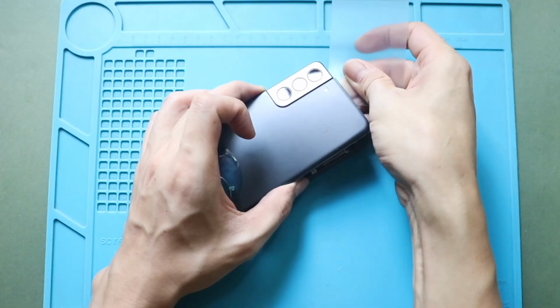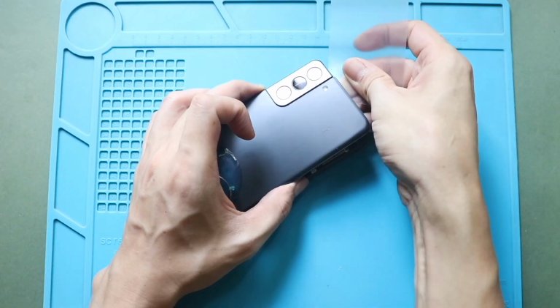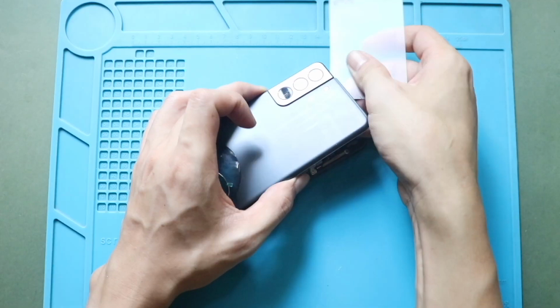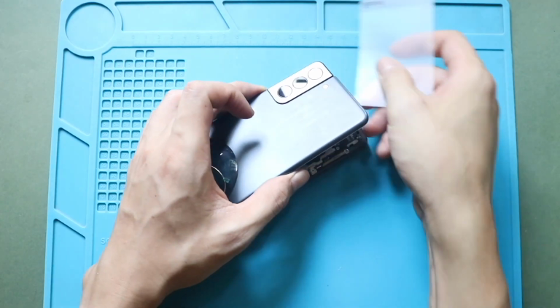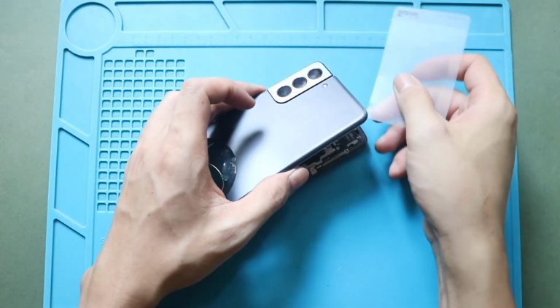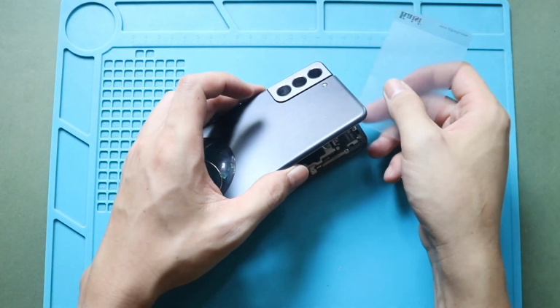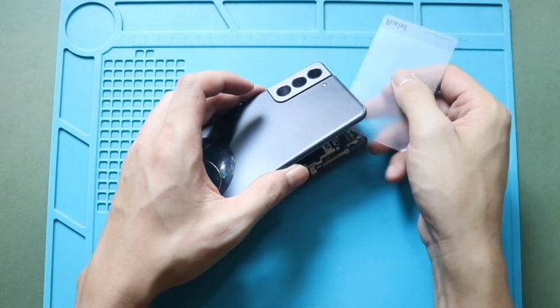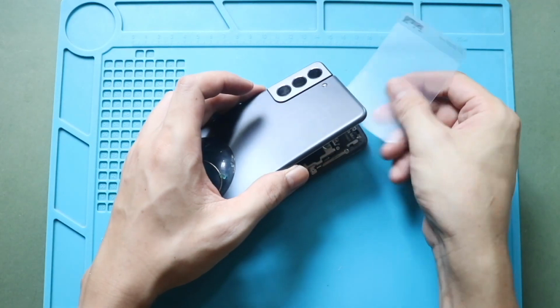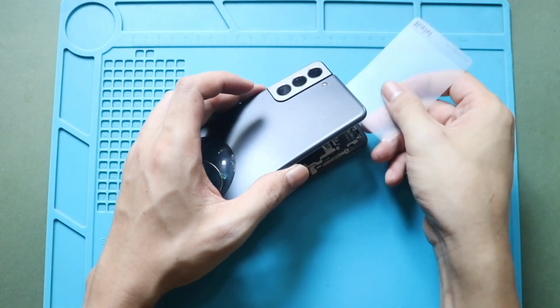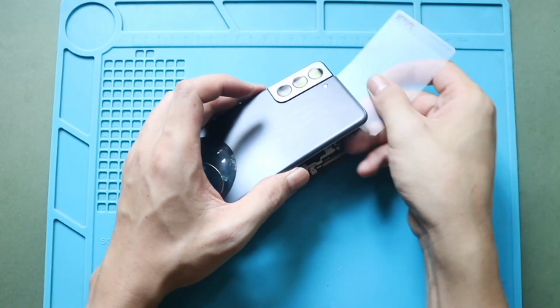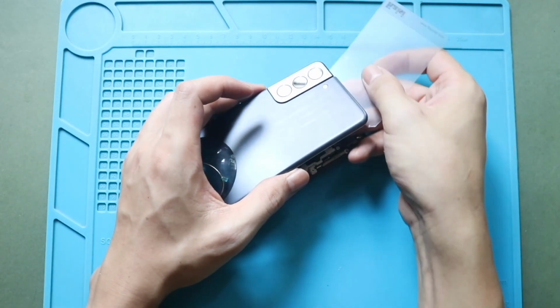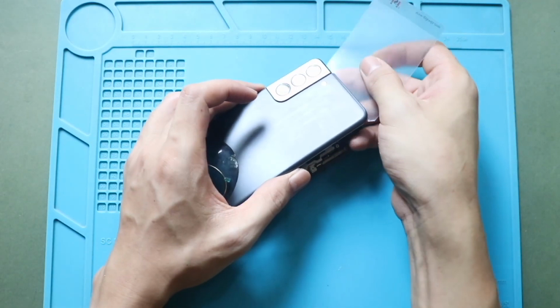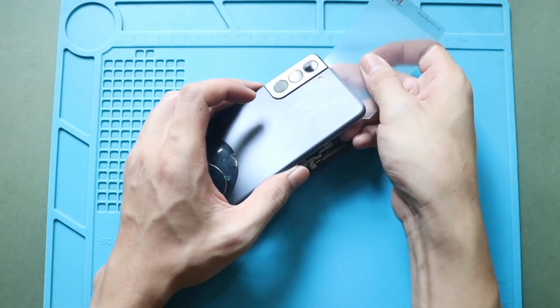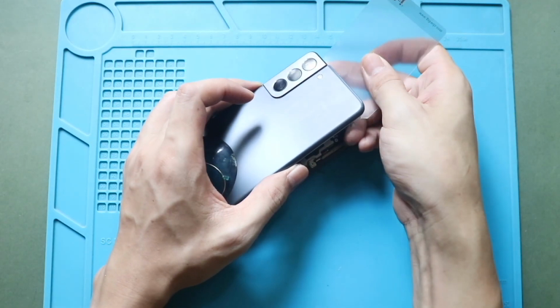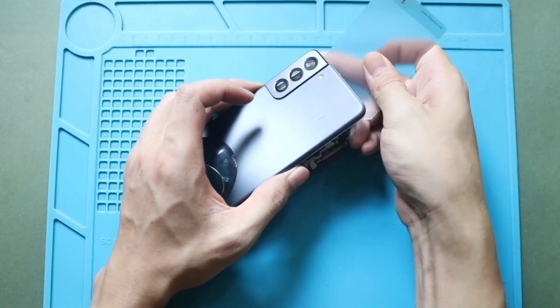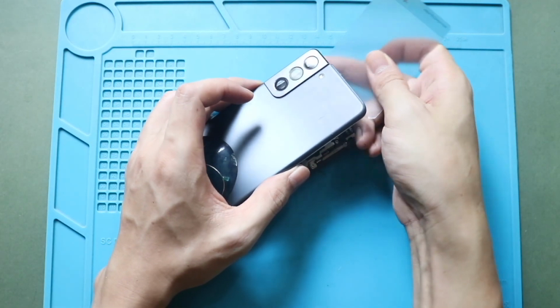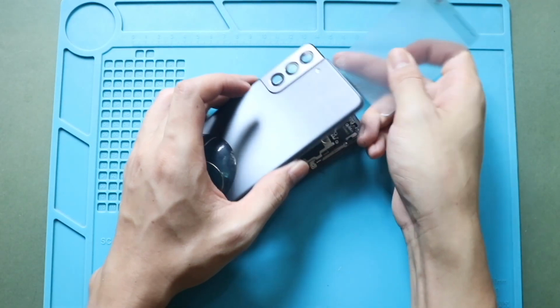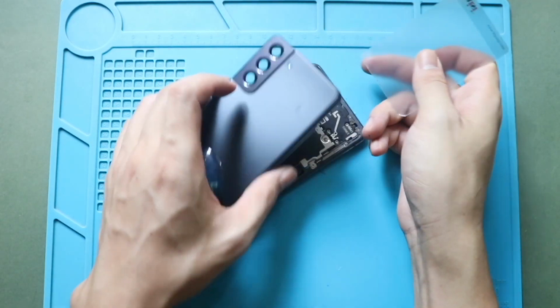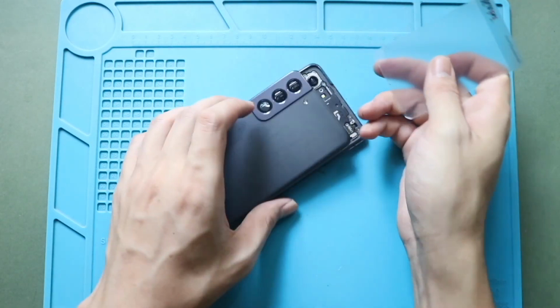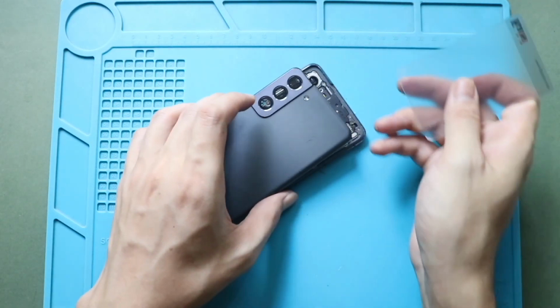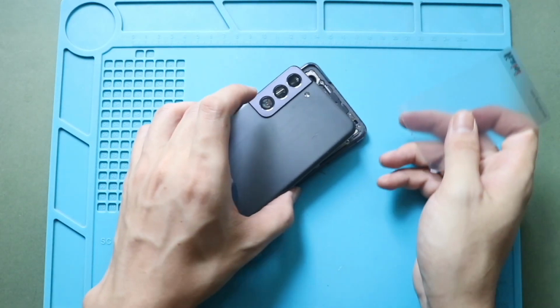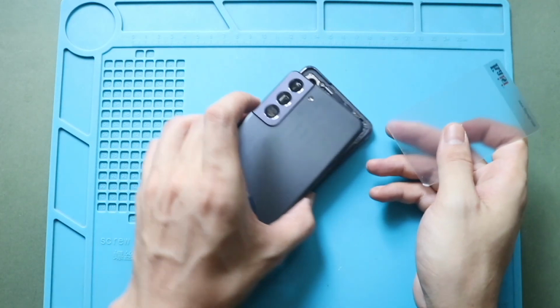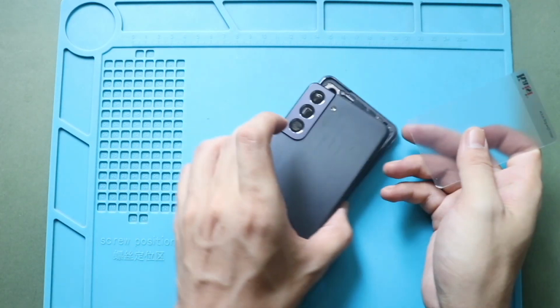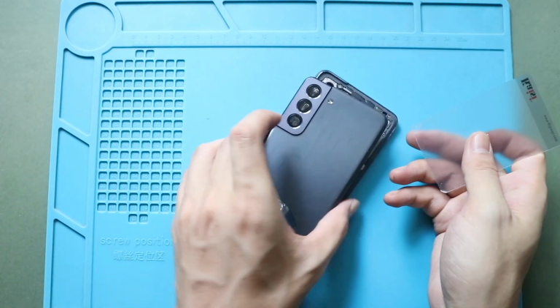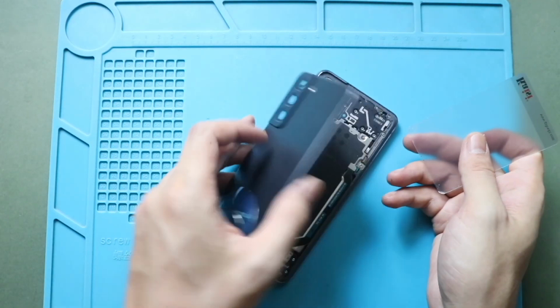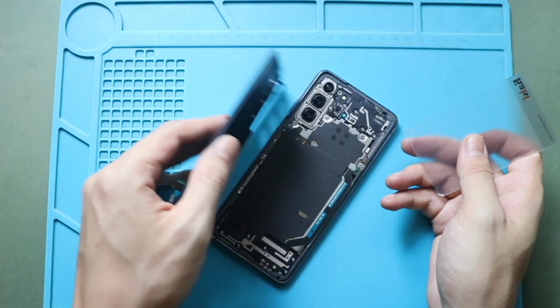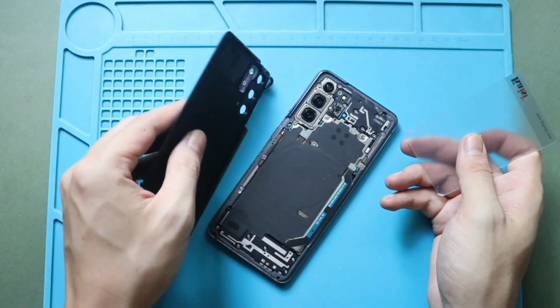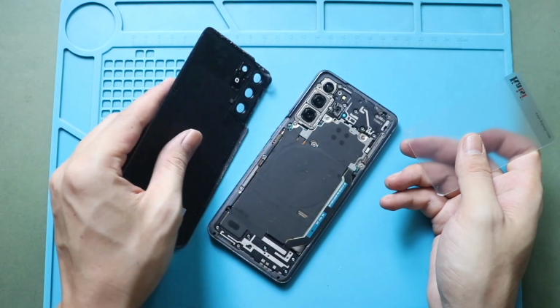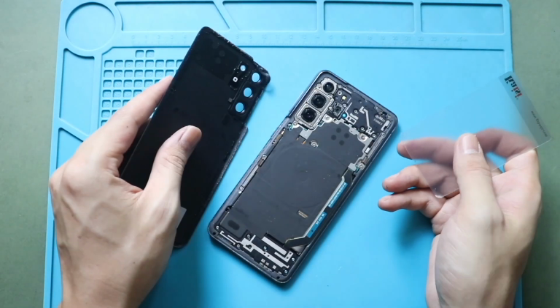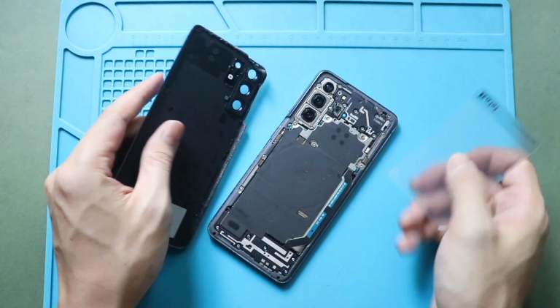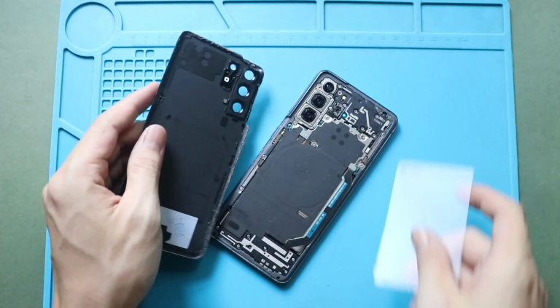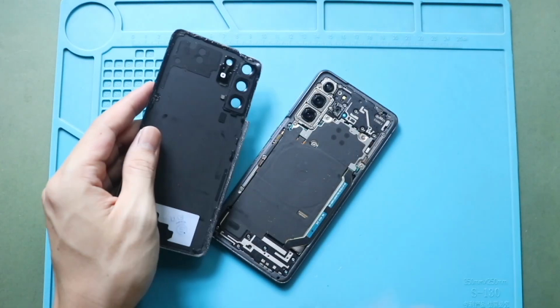Always use the tip of the tool to free the adhesive. Once the adhesive is free, gently lift and remove the back cover from the body.